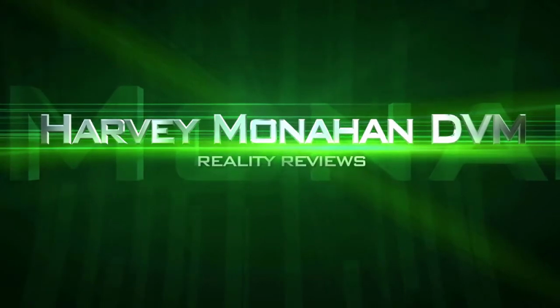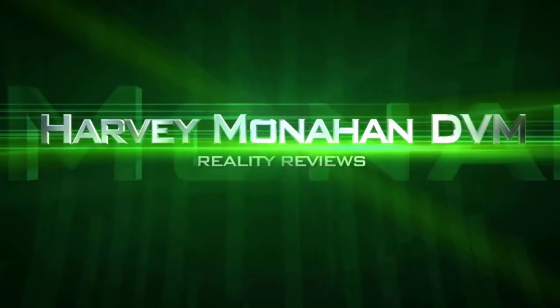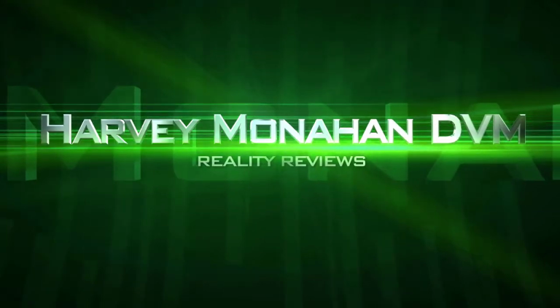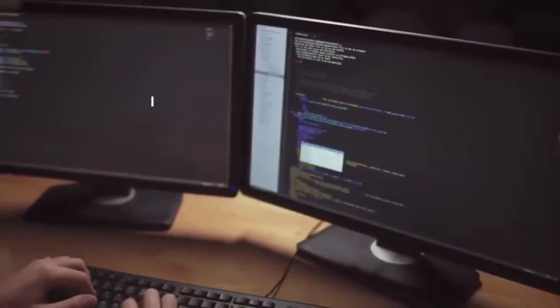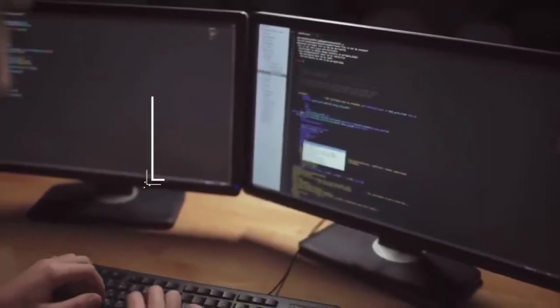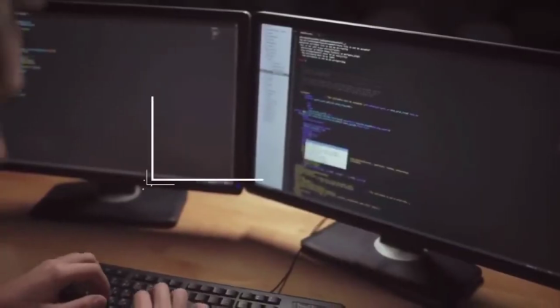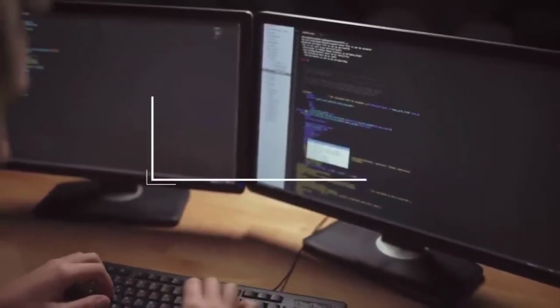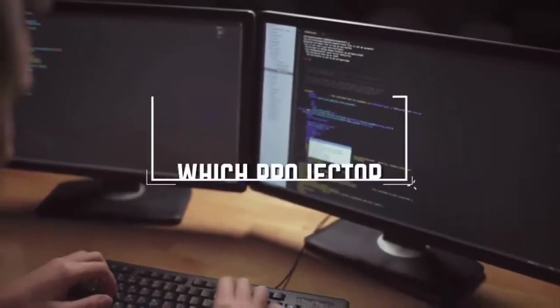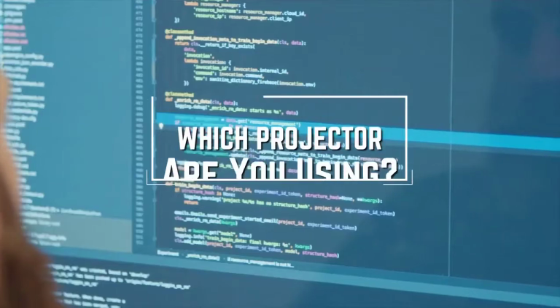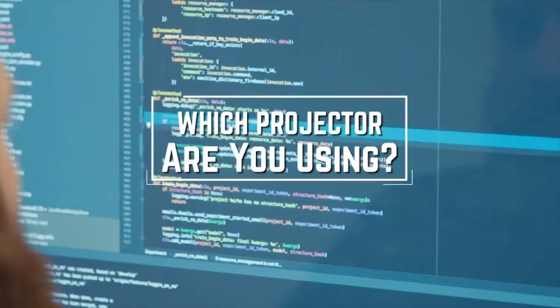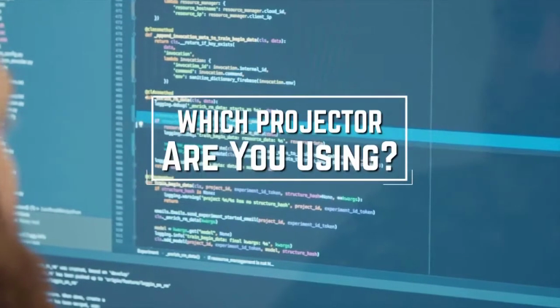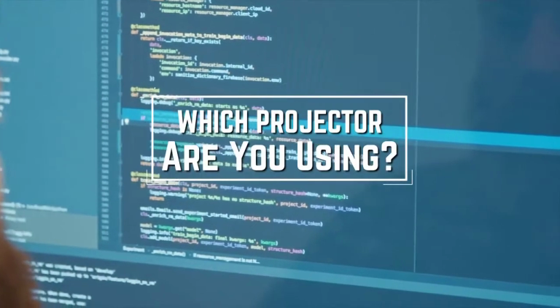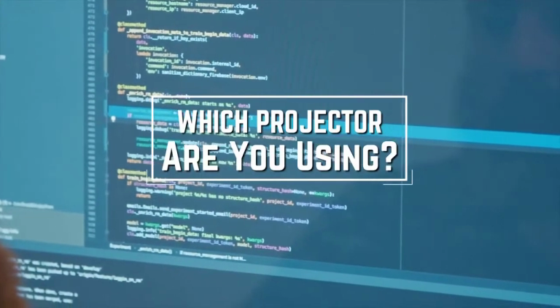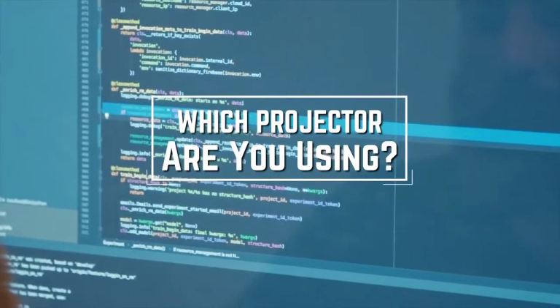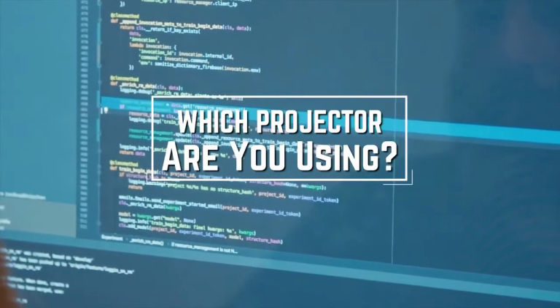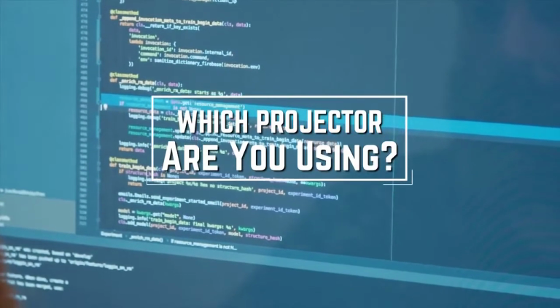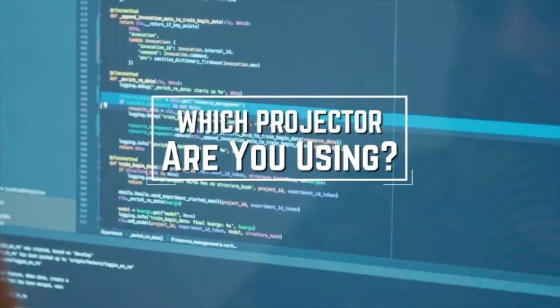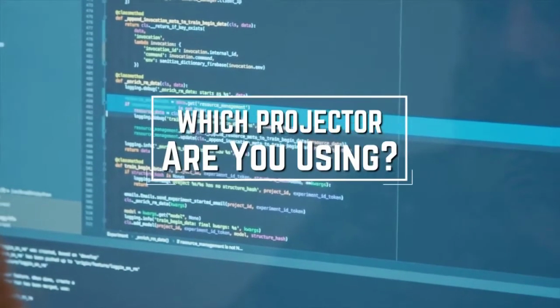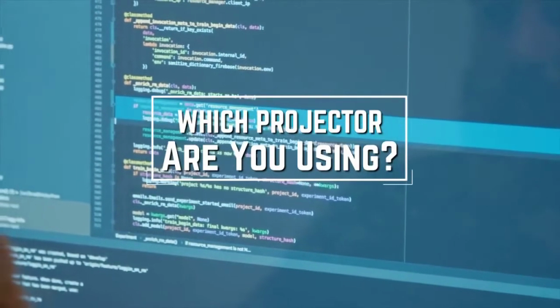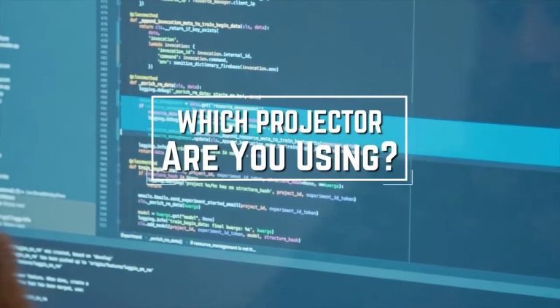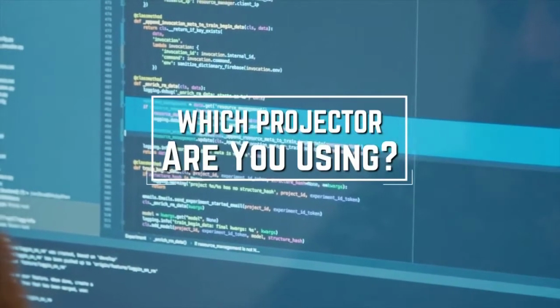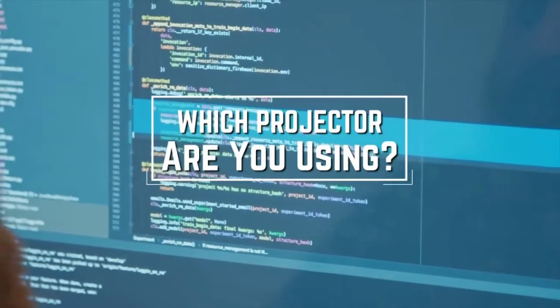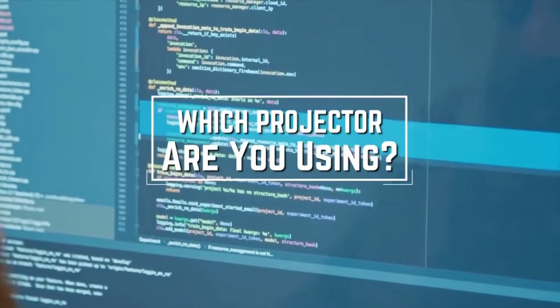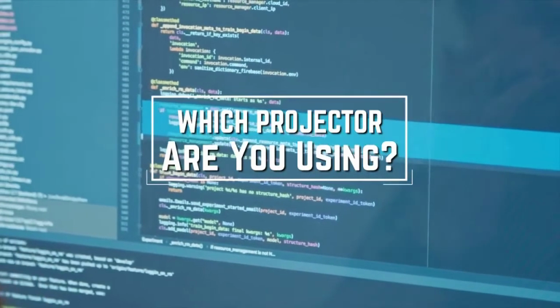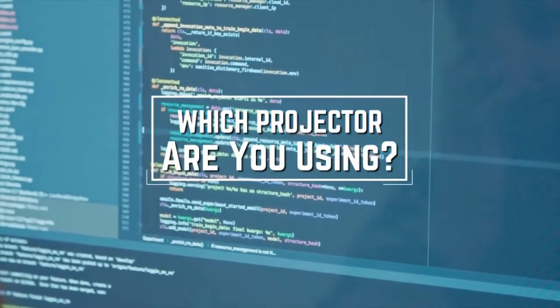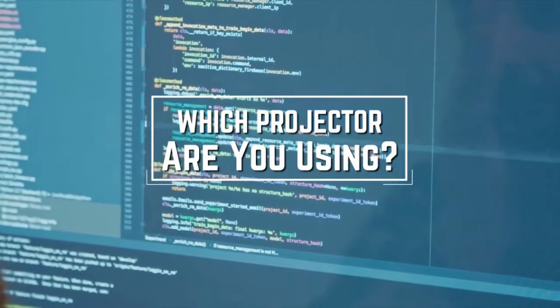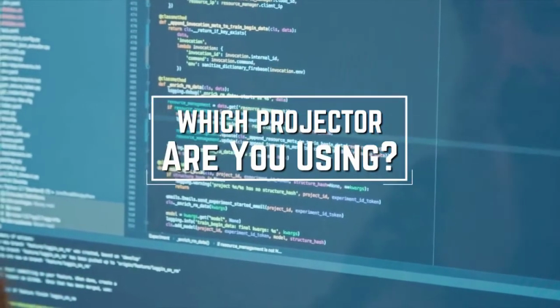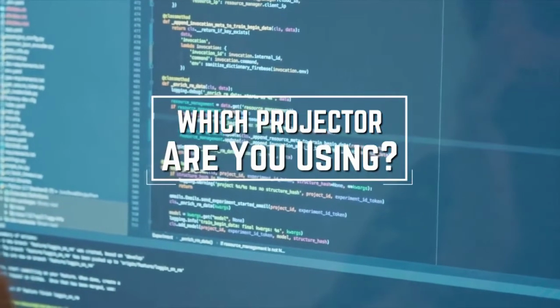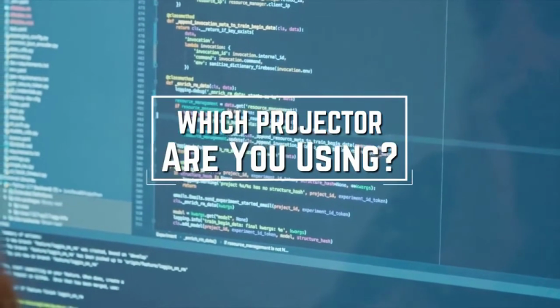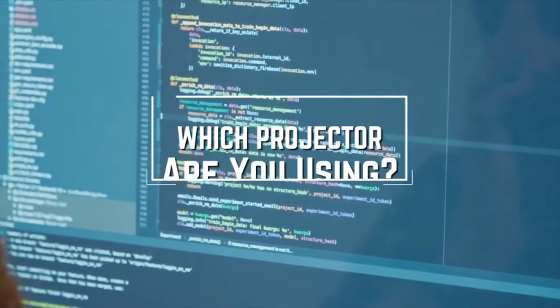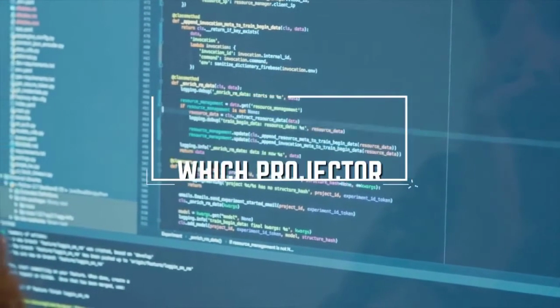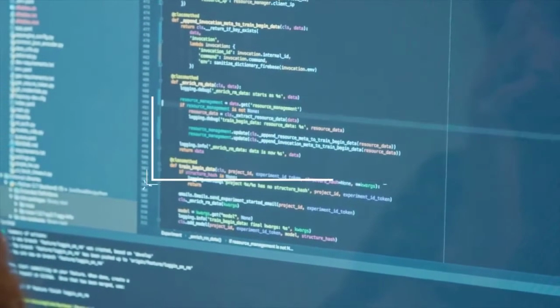I have a question for you guys: which projector are you using right now and what is your opinion on it? Let me know in the comments.